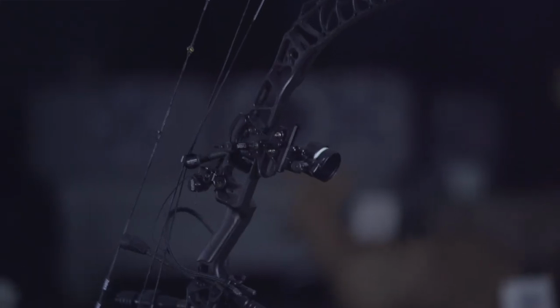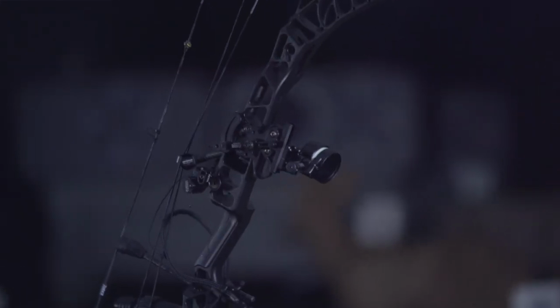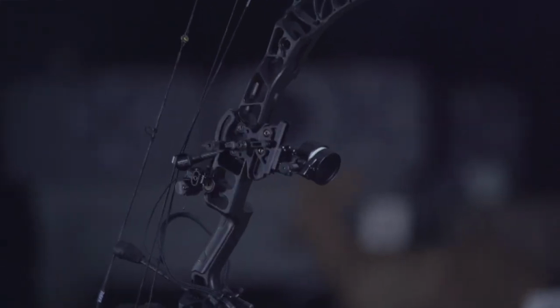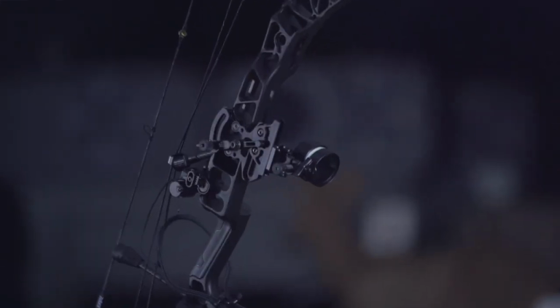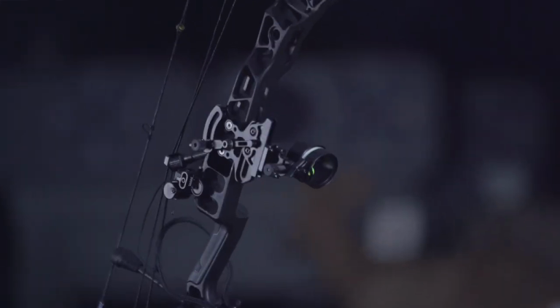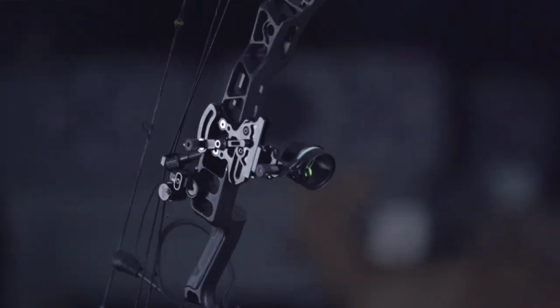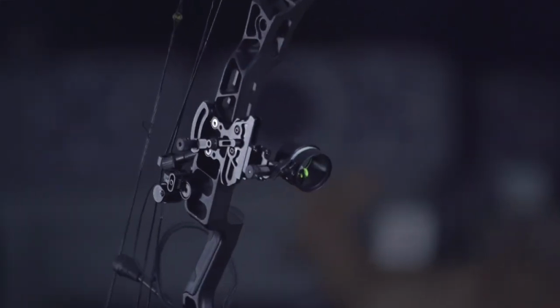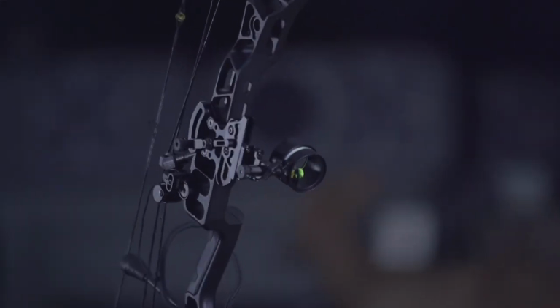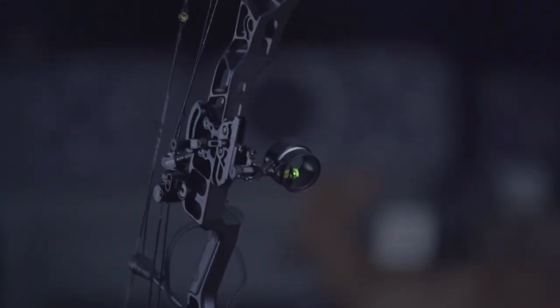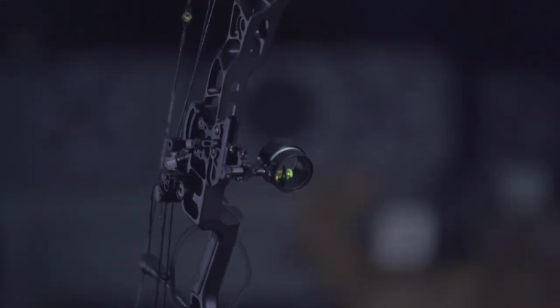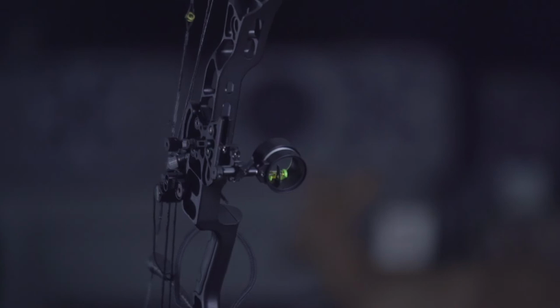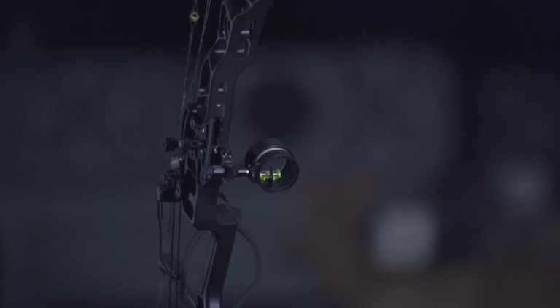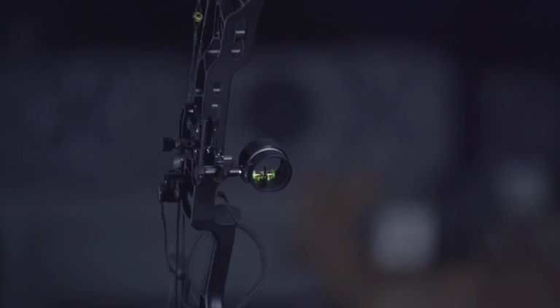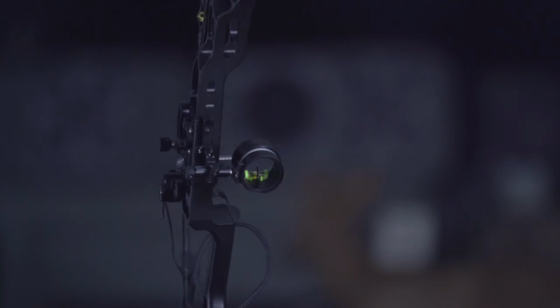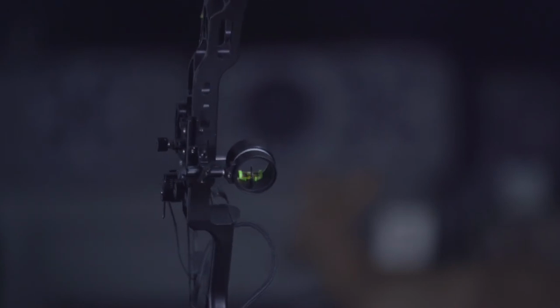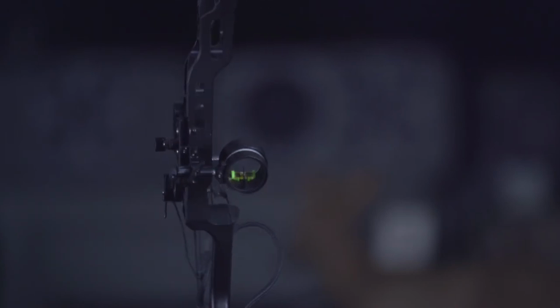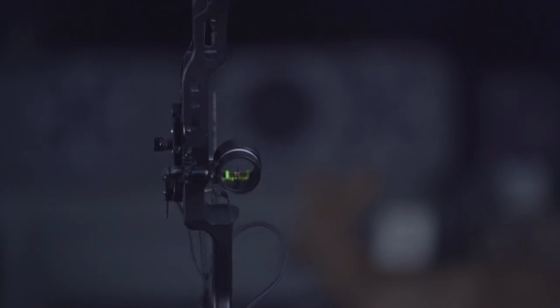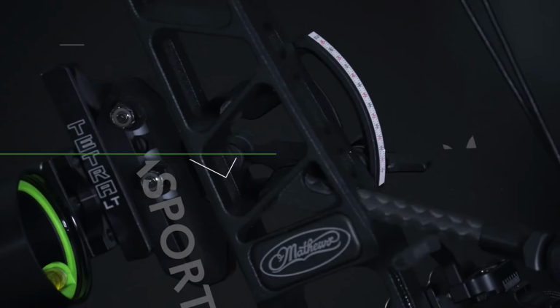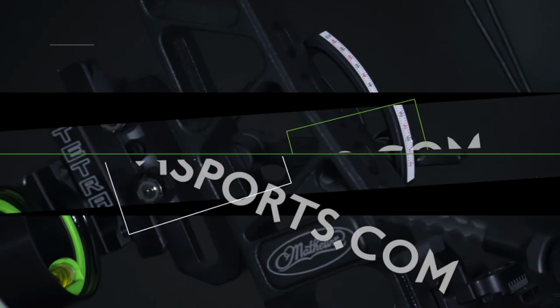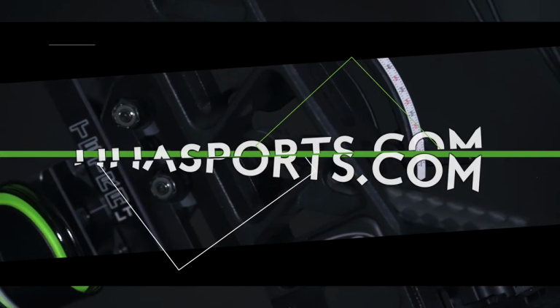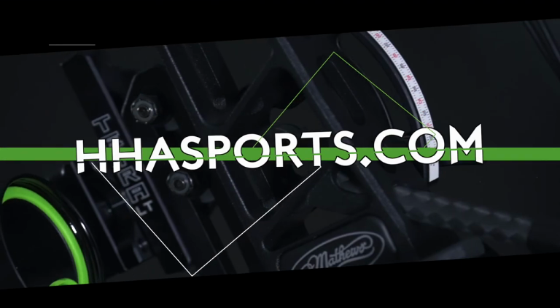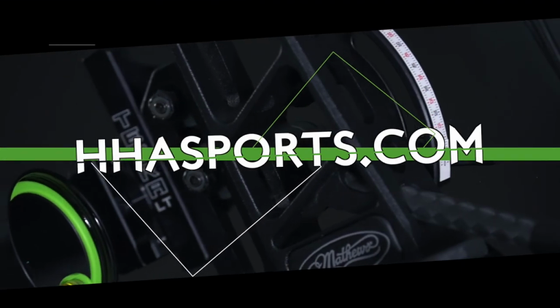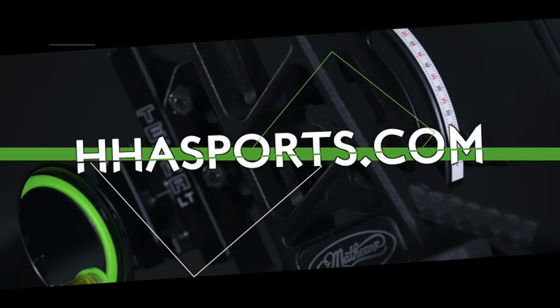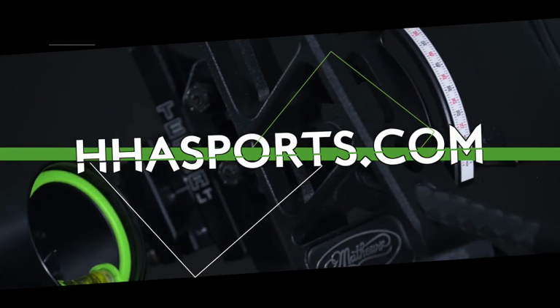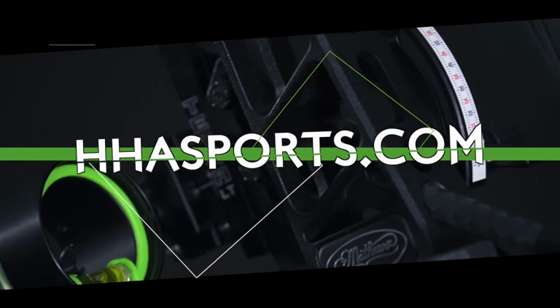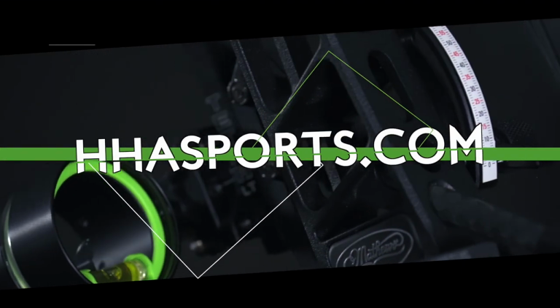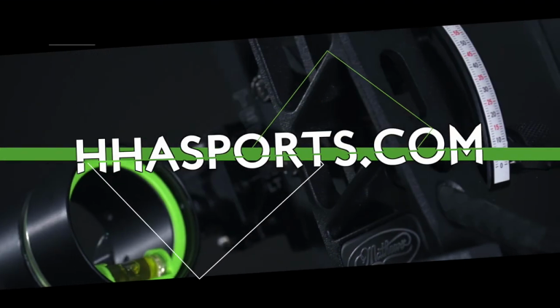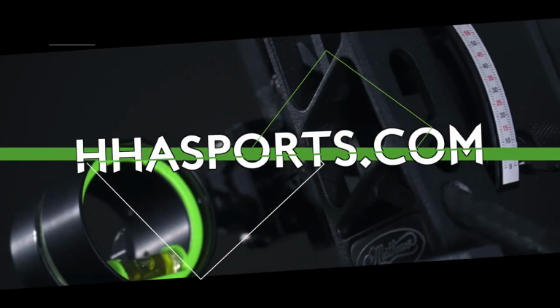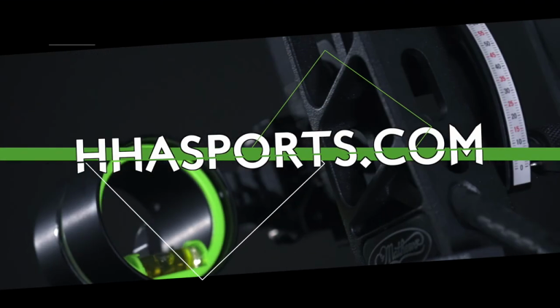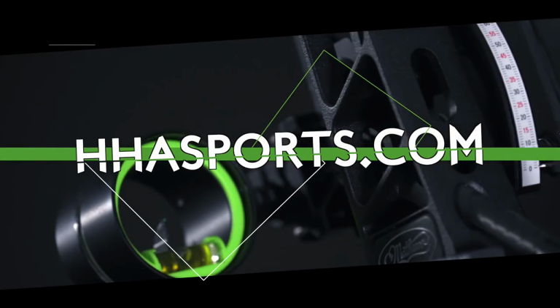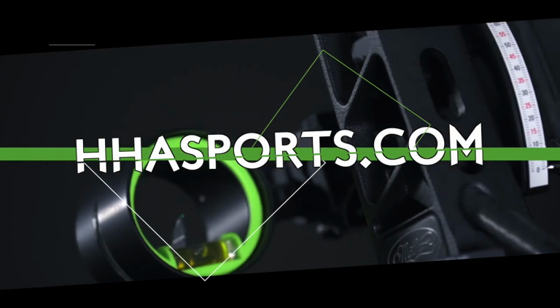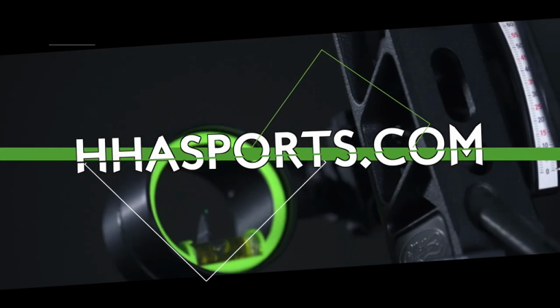For any more information on the Tetra LT or Tetra products, you can visit our website at www.hjsports.com.